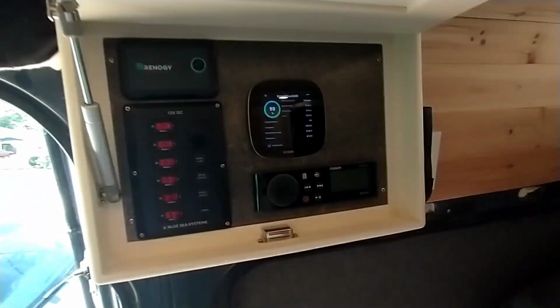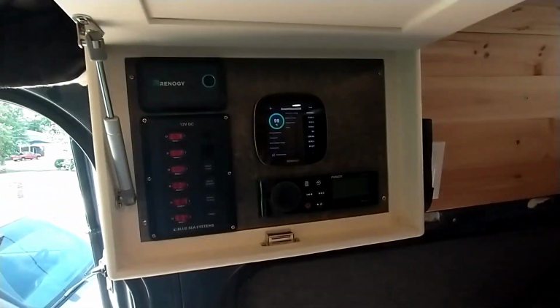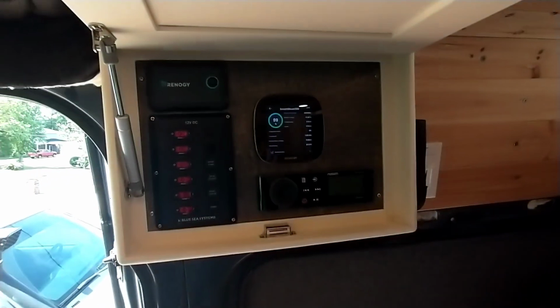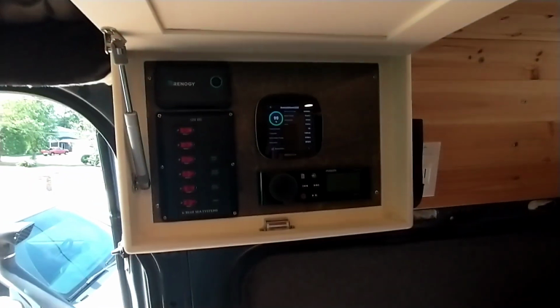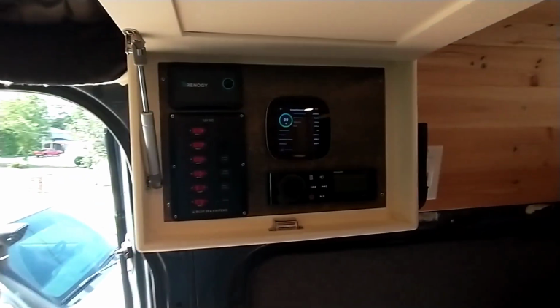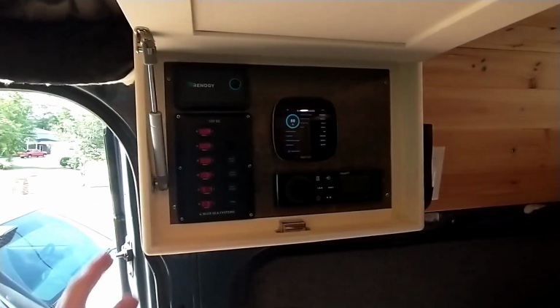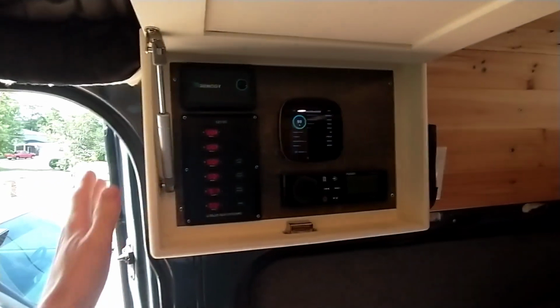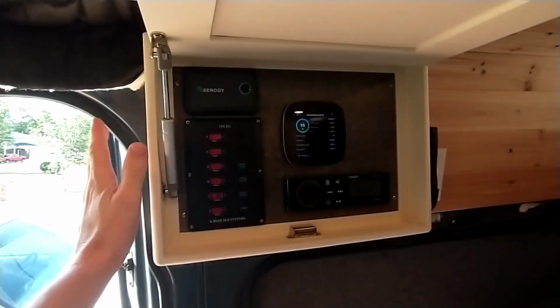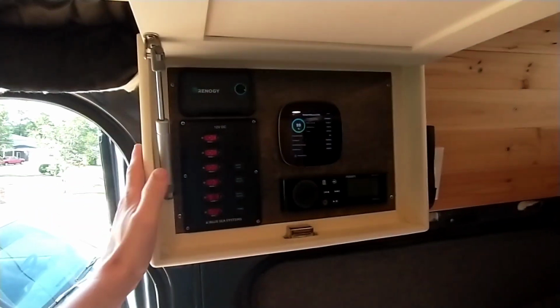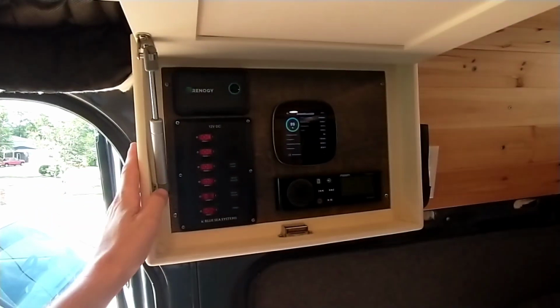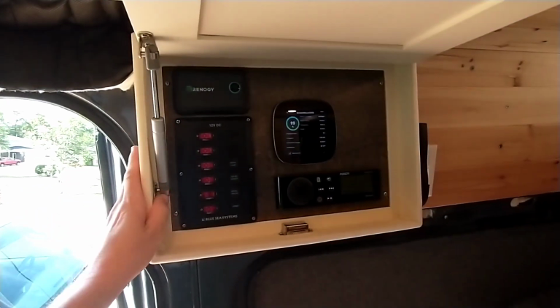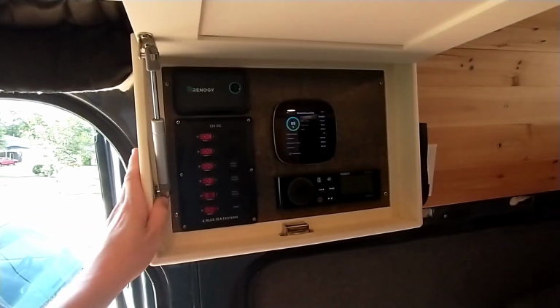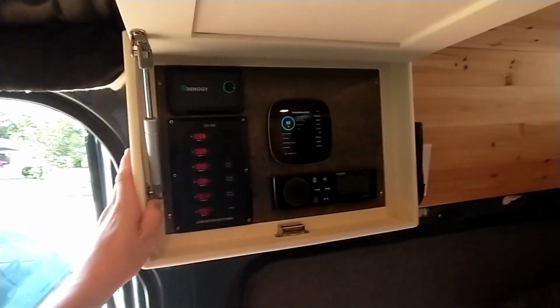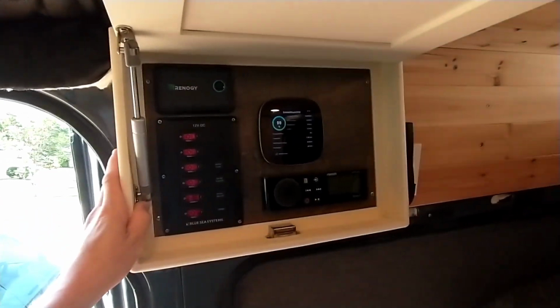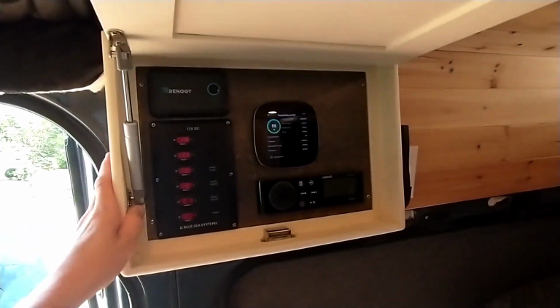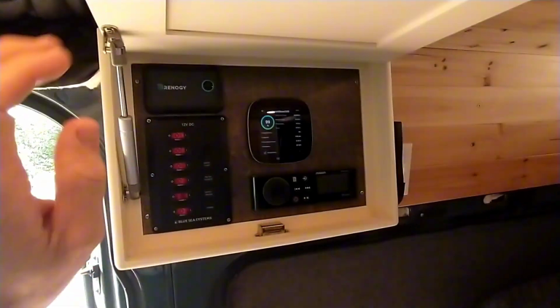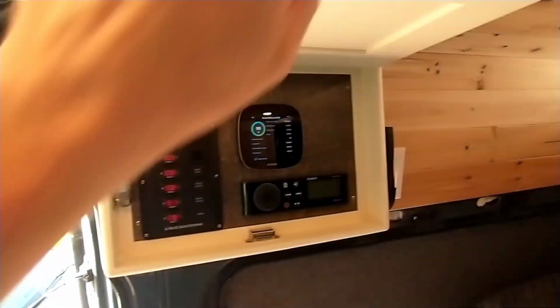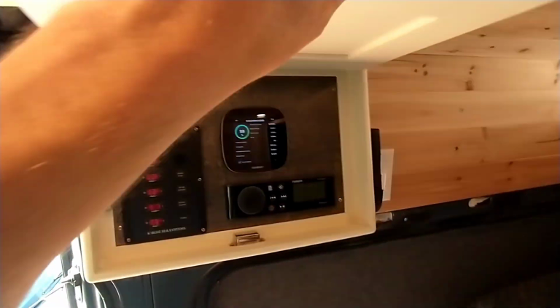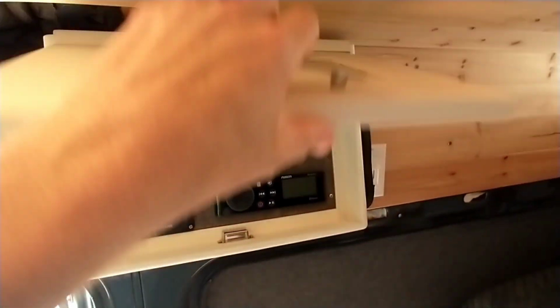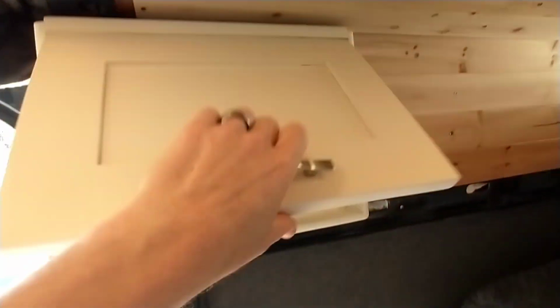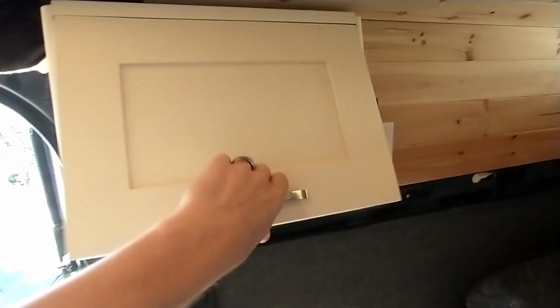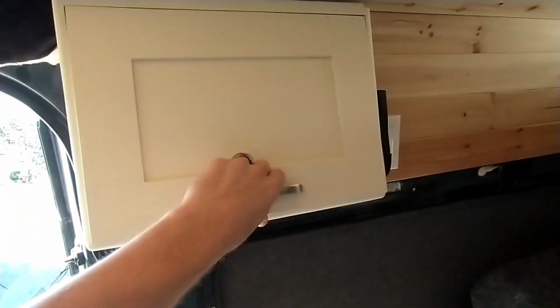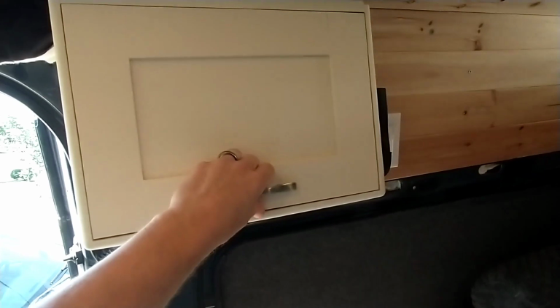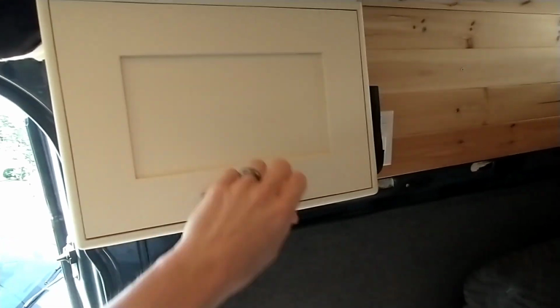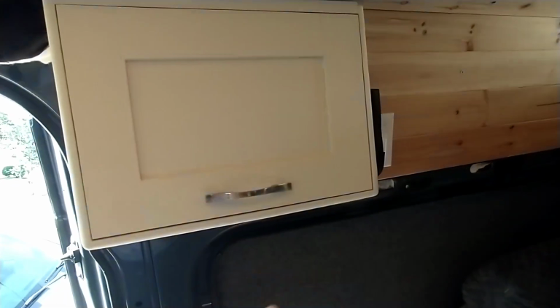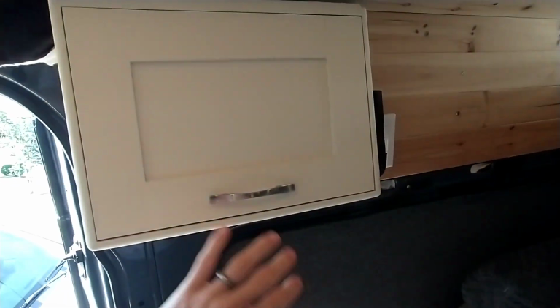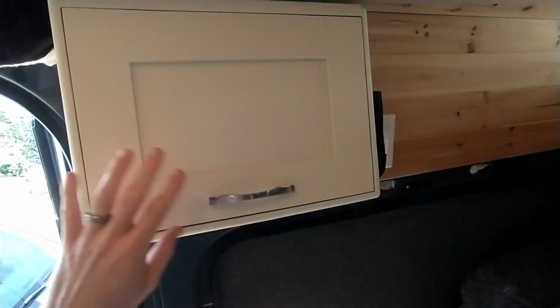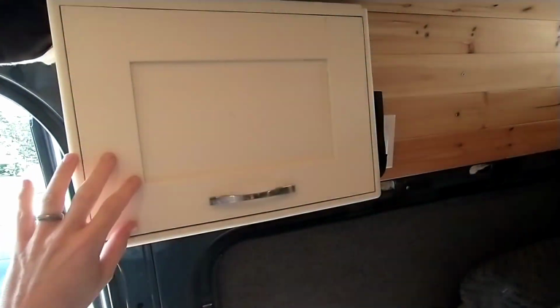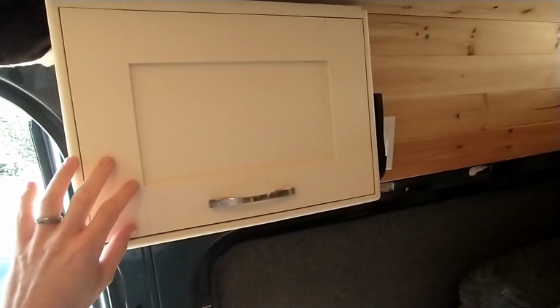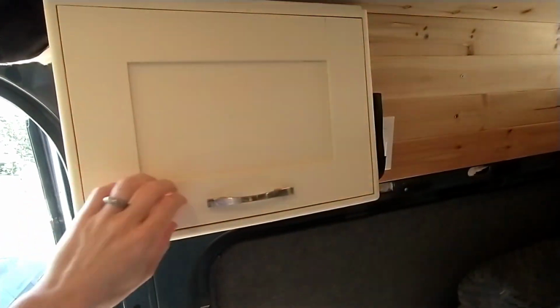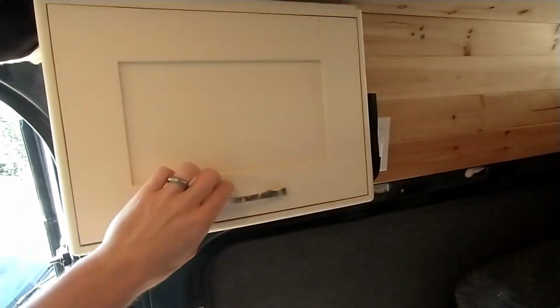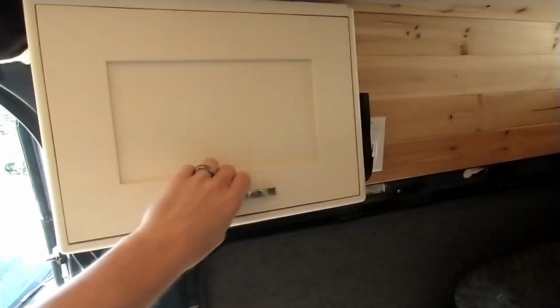Inside, I've just built a small electrical panel. It's closed up and it matches the cabinets.